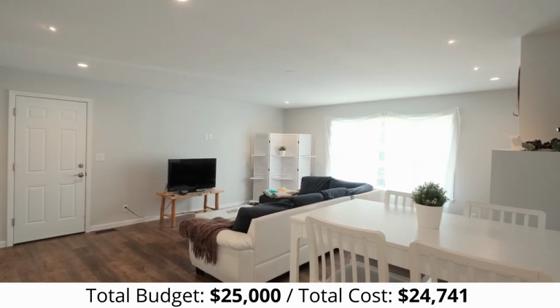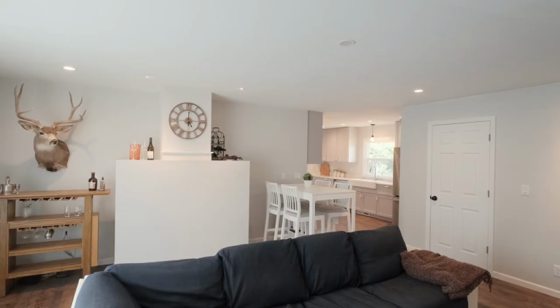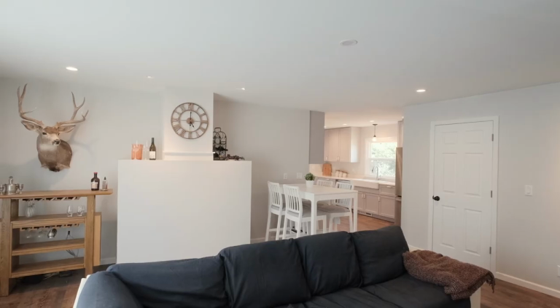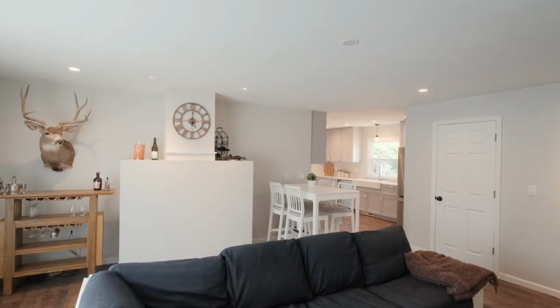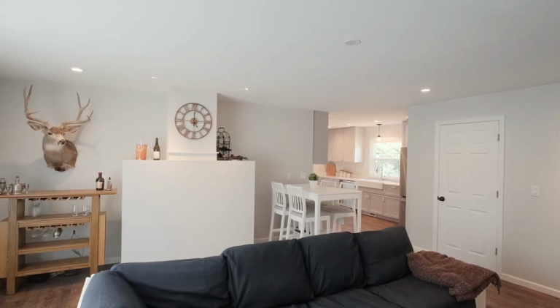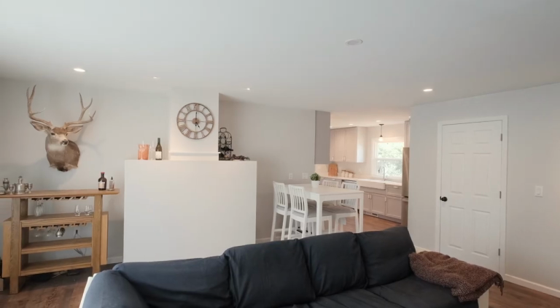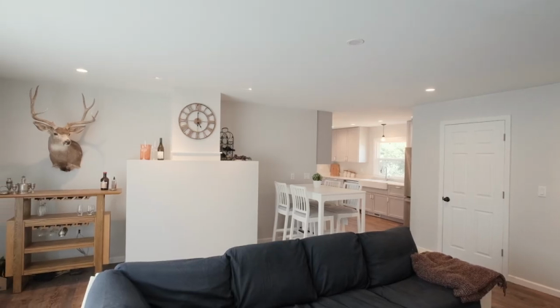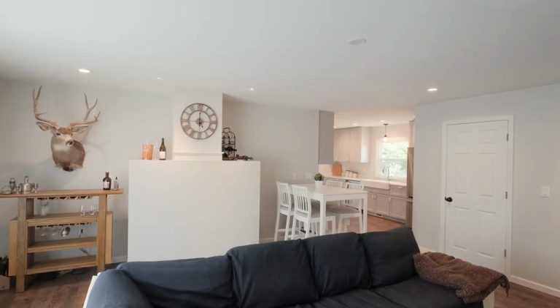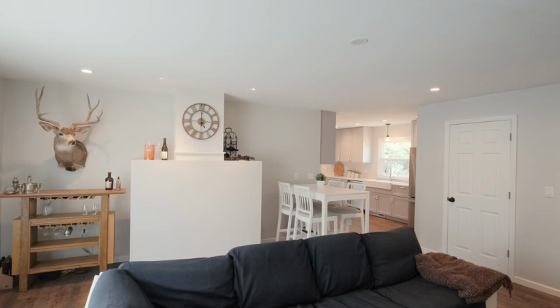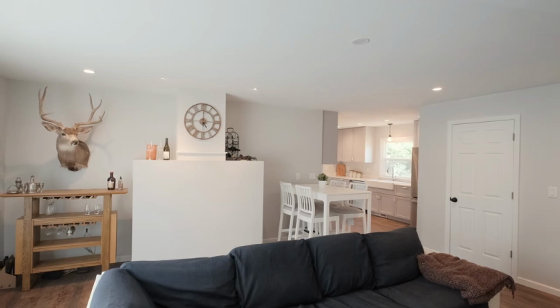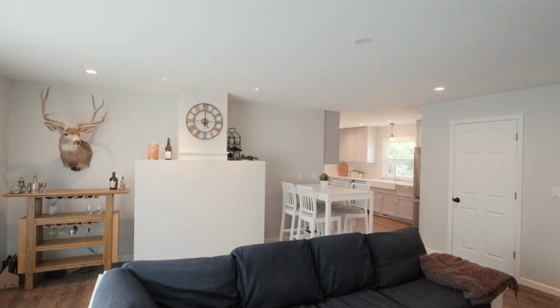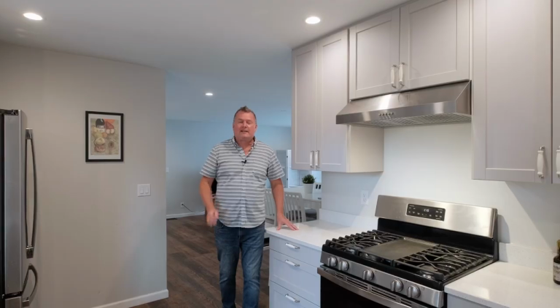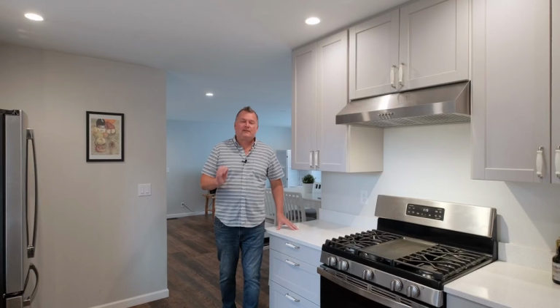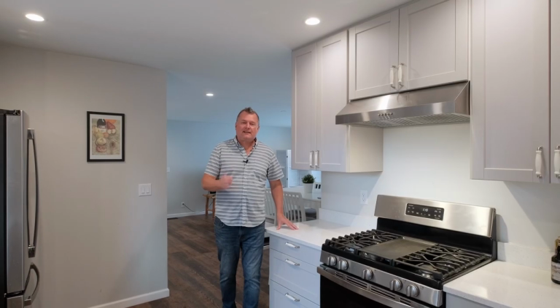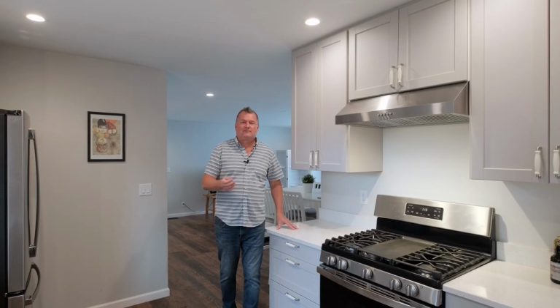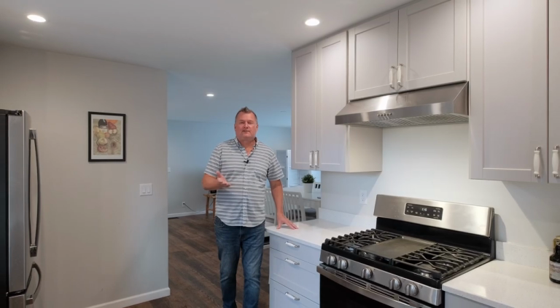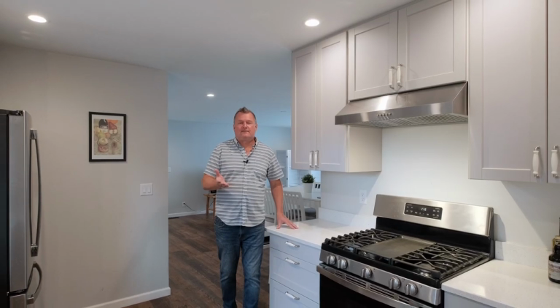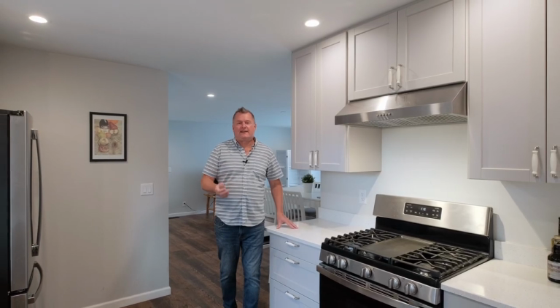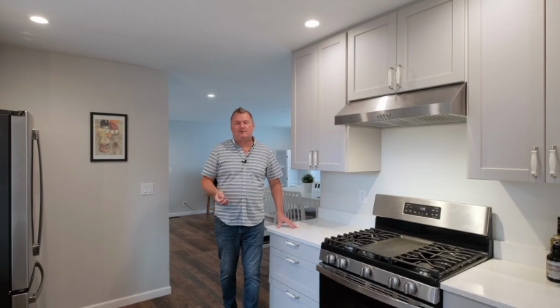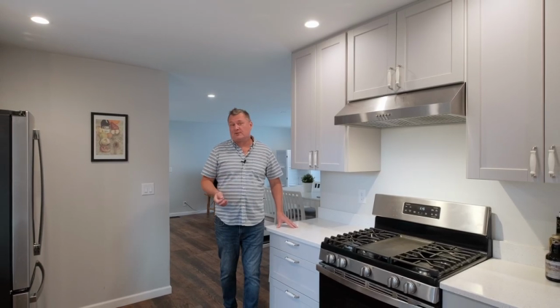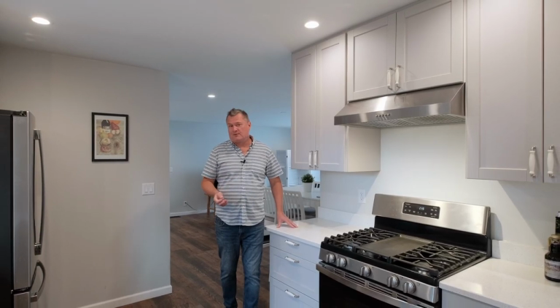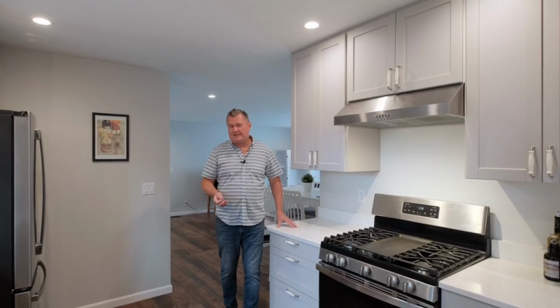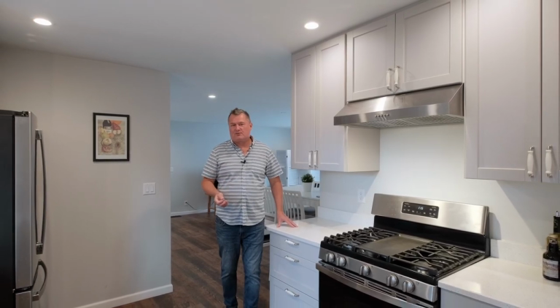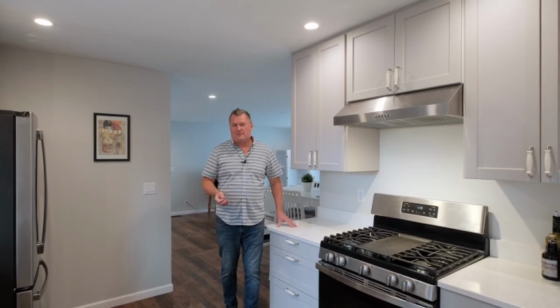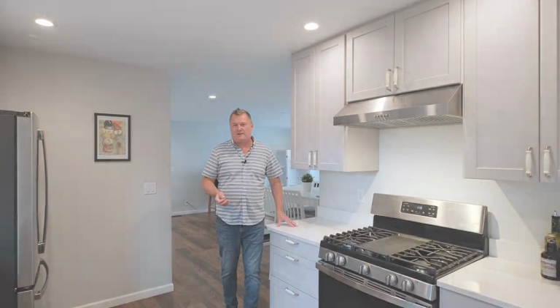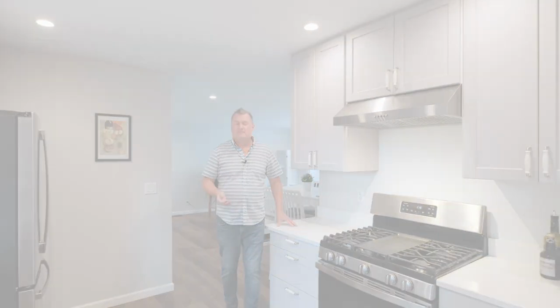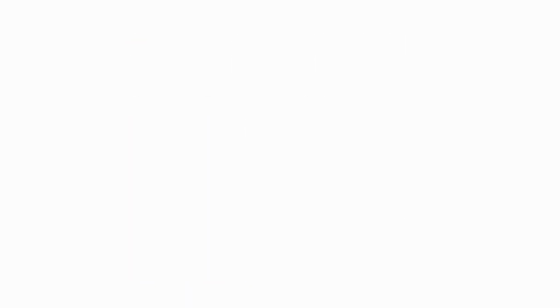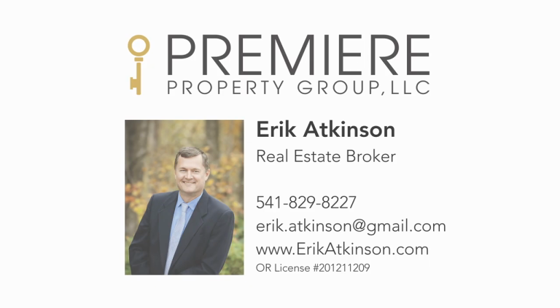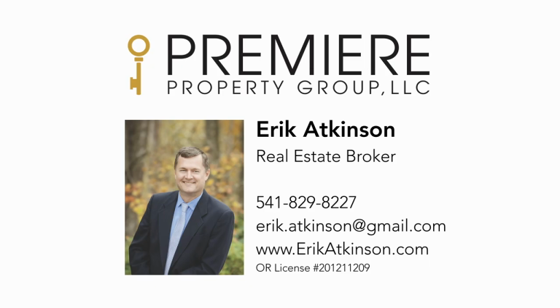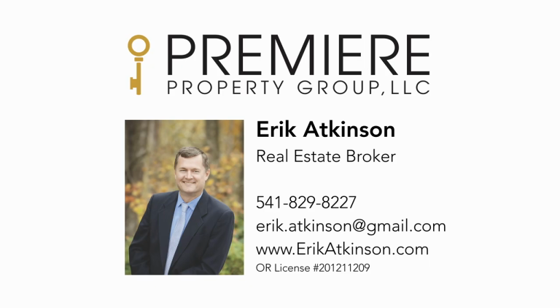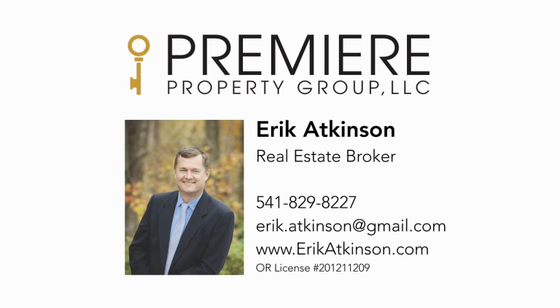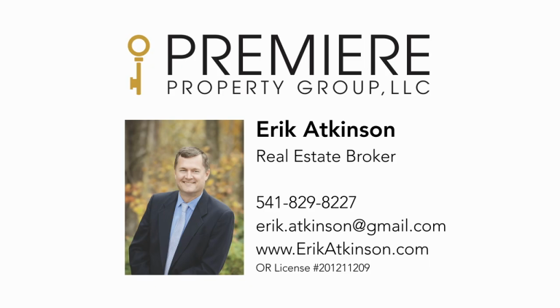I hope you've enjoyed watching this video, and if you'd like some free advice on doing your own kitchen remodel, please give me a call.